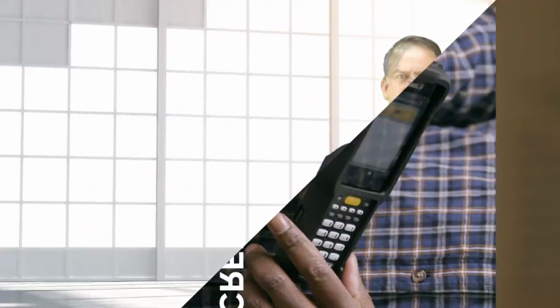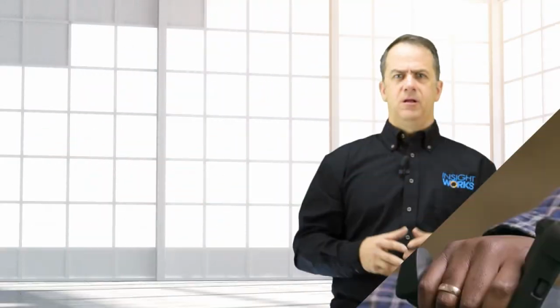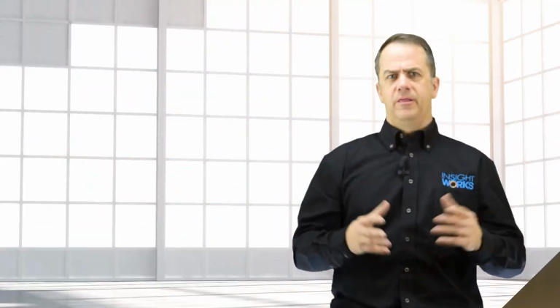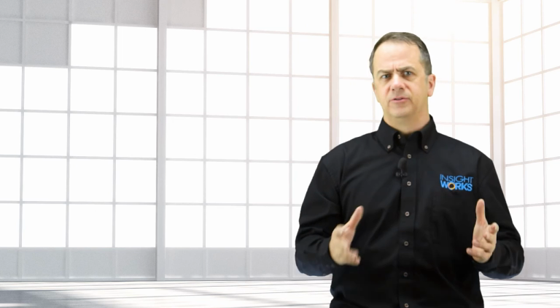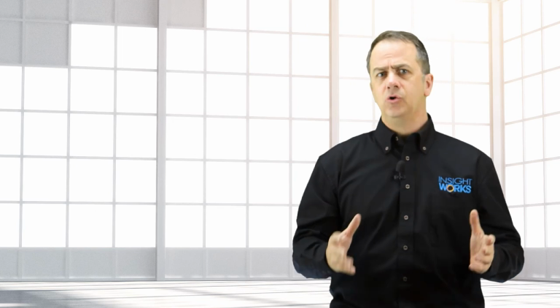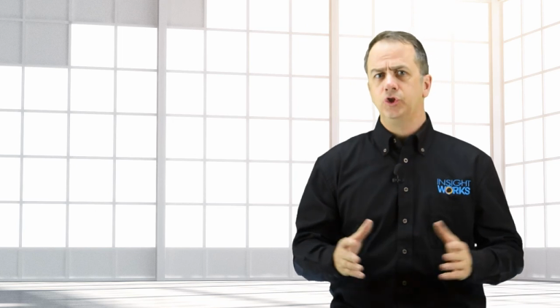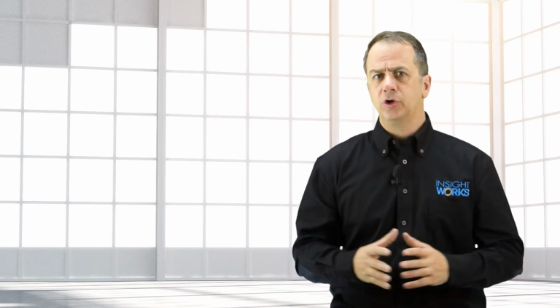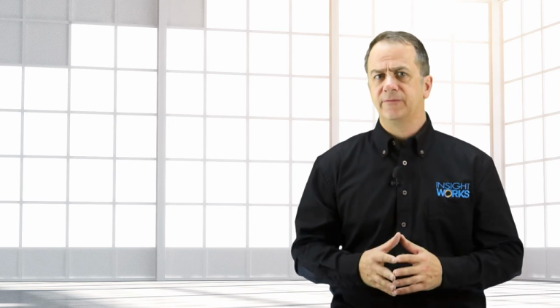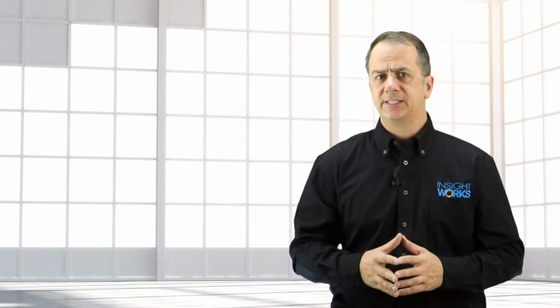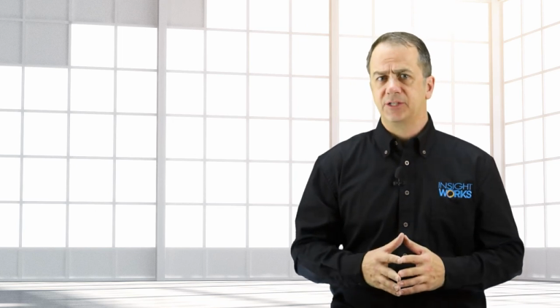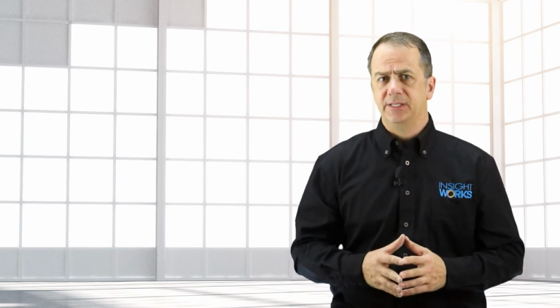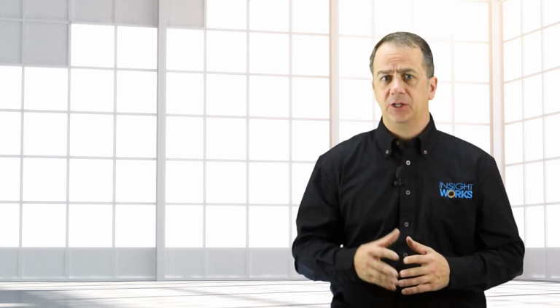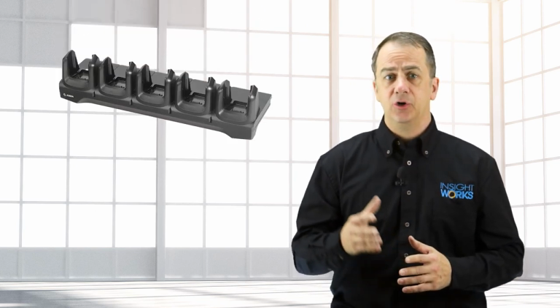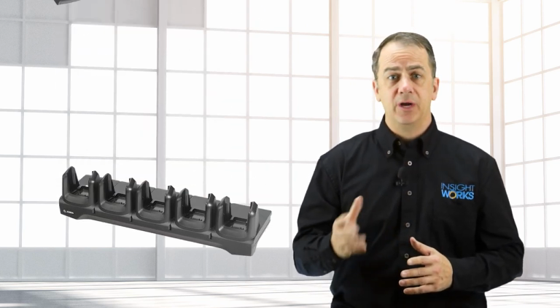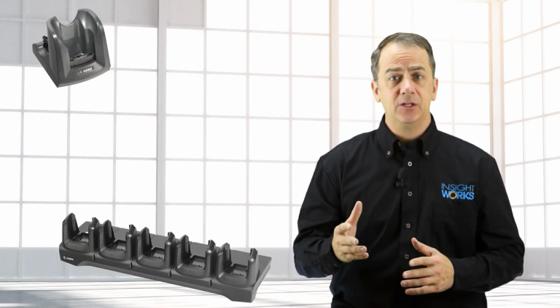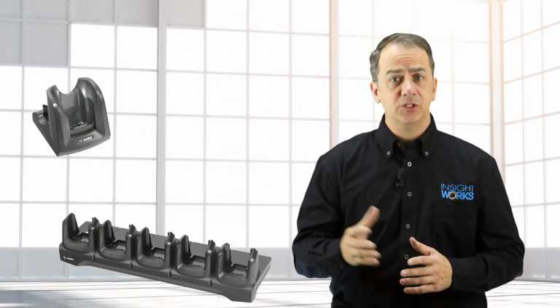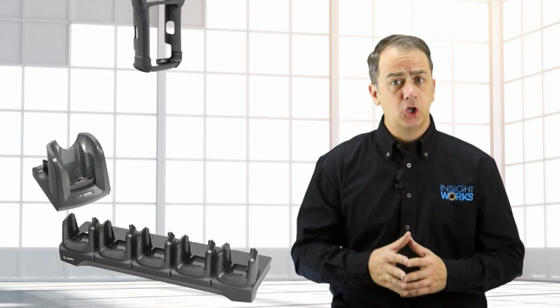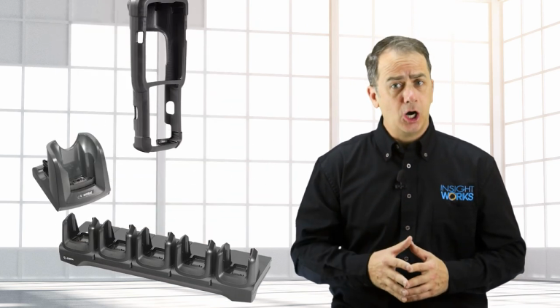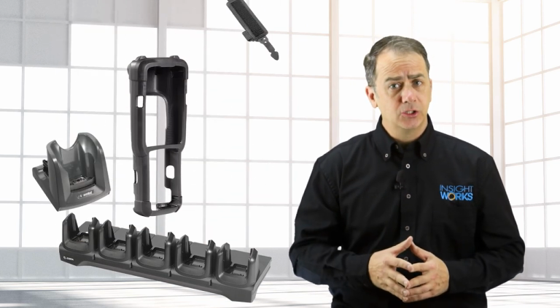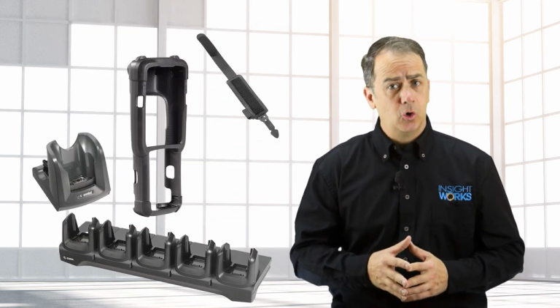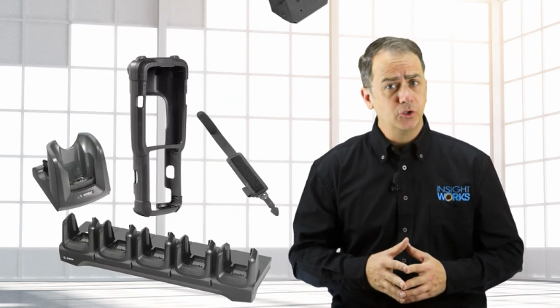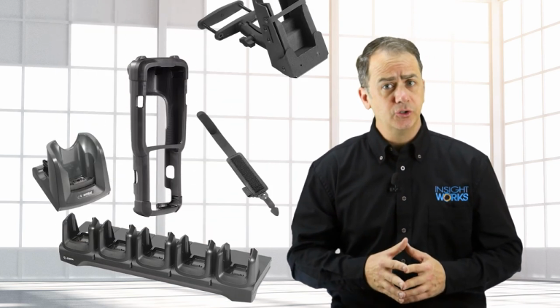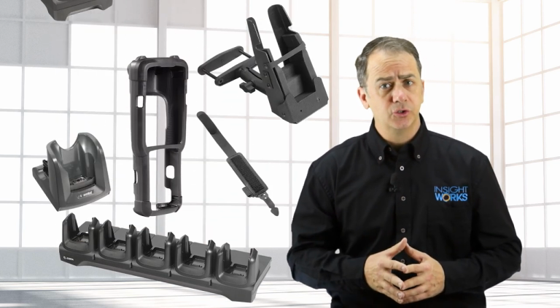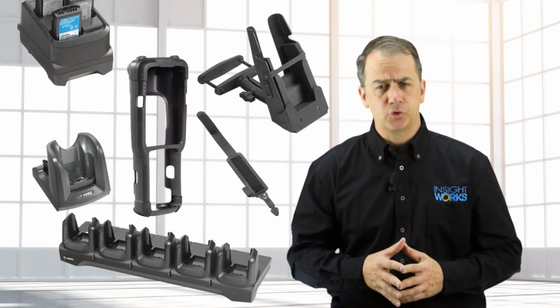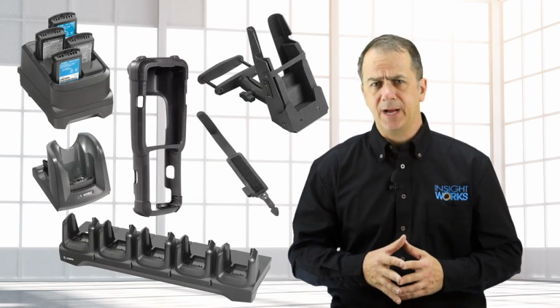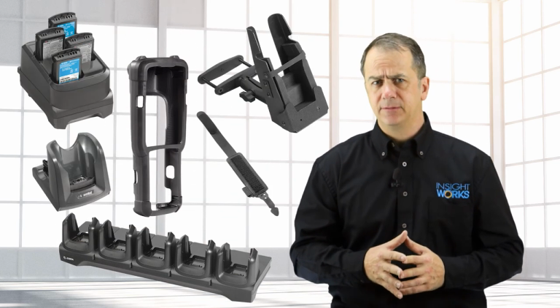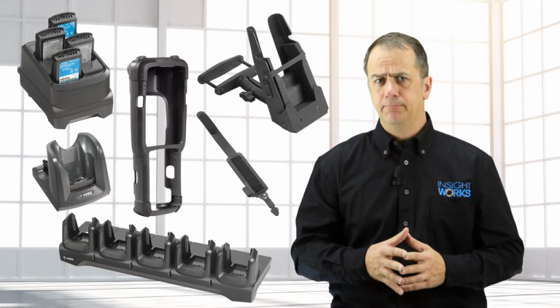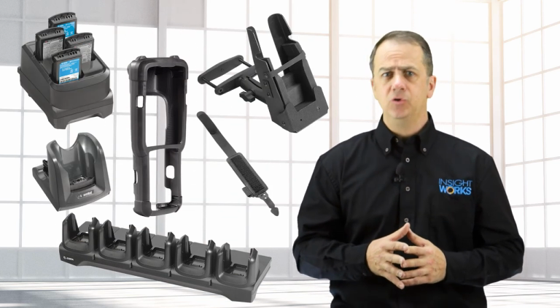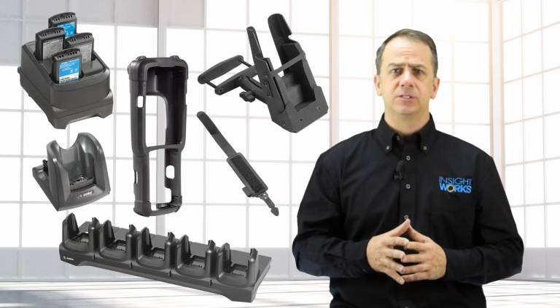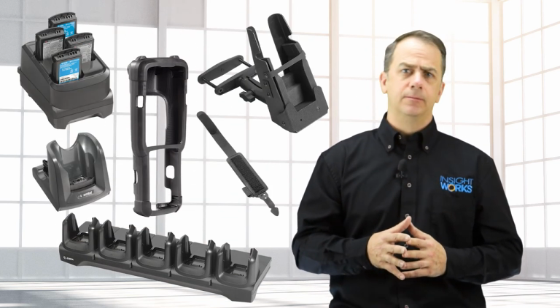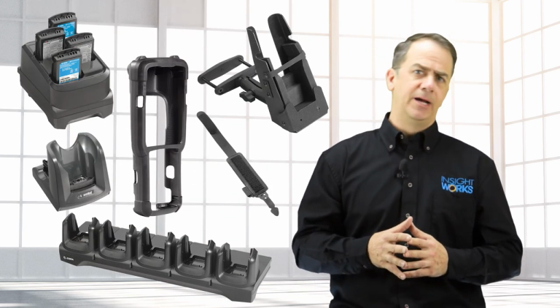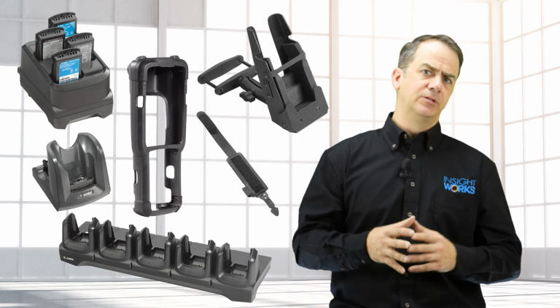There is no shortage of accessories, including cradles, docks, holsters, straps, boots, mounts, and more.